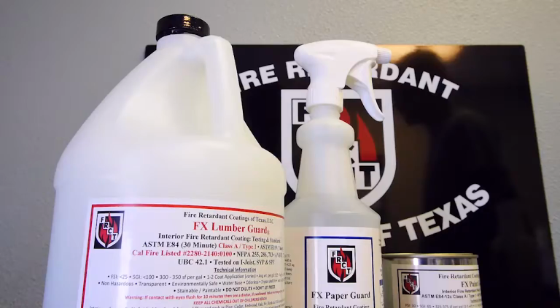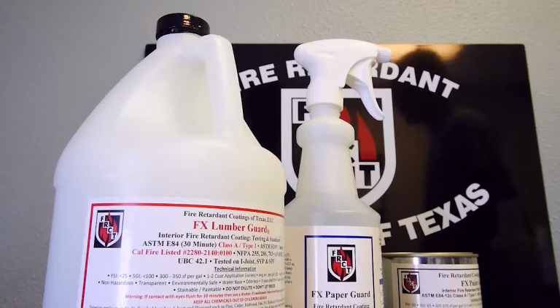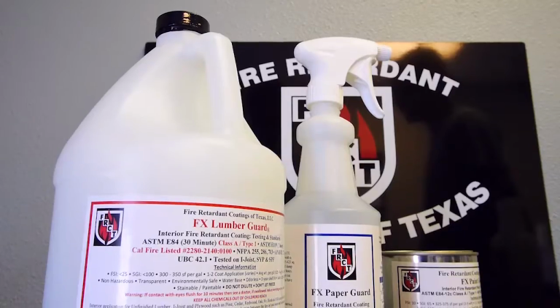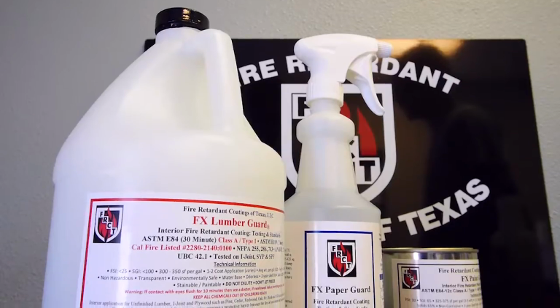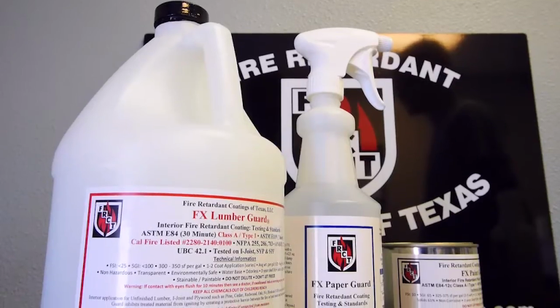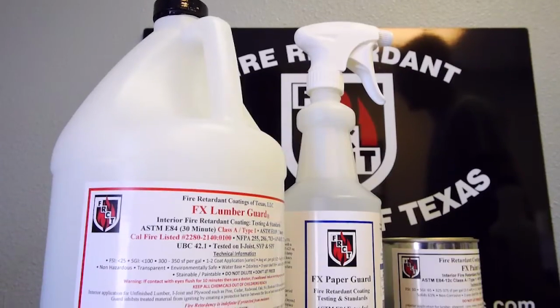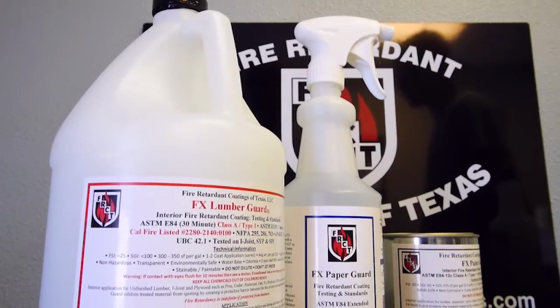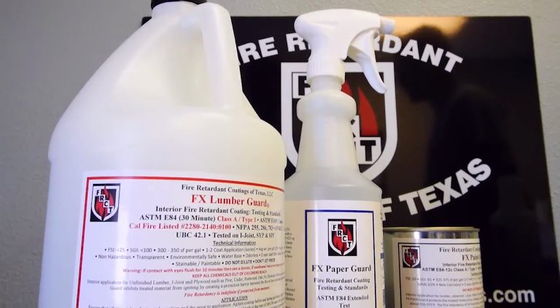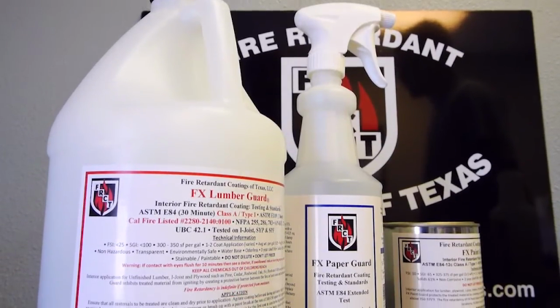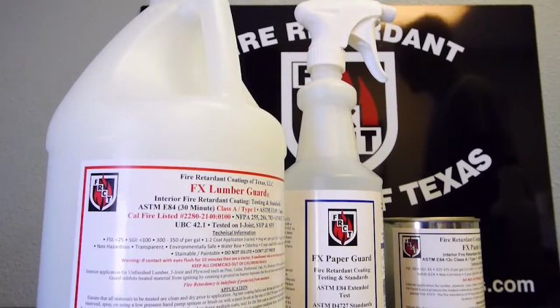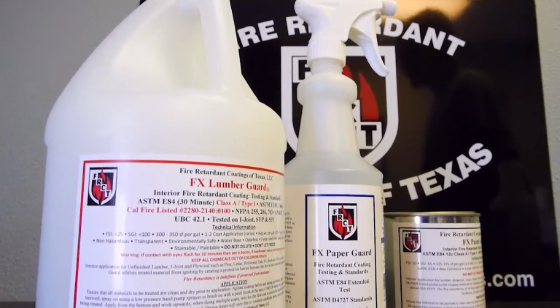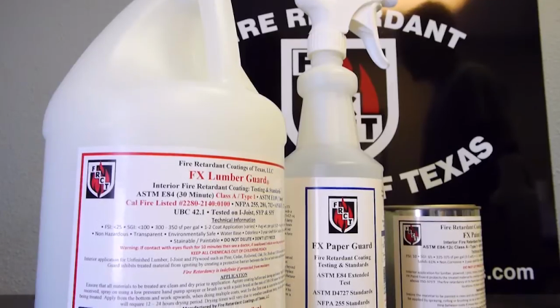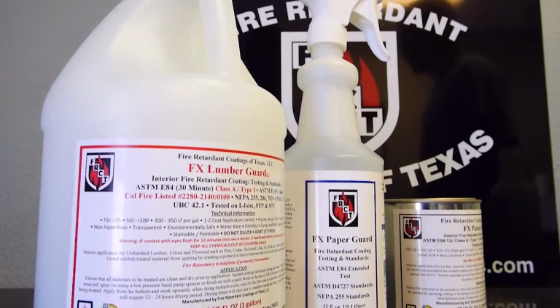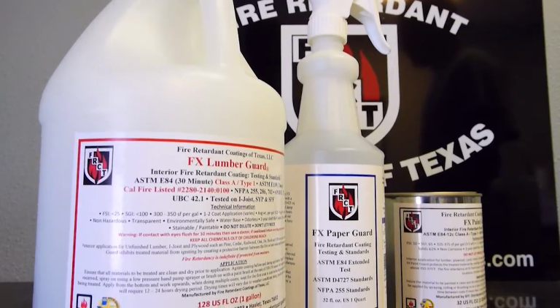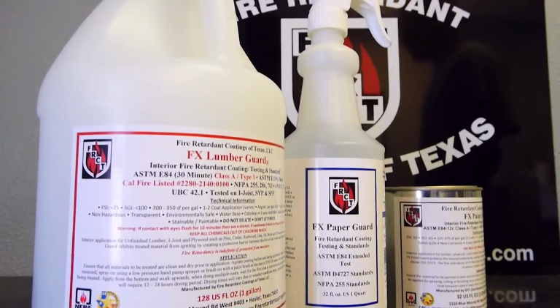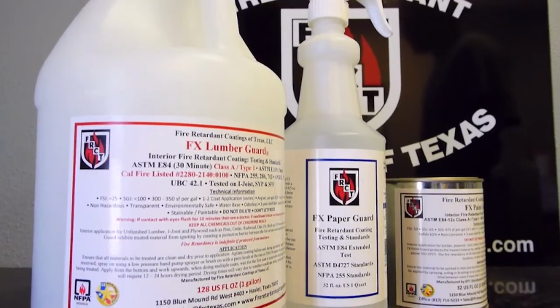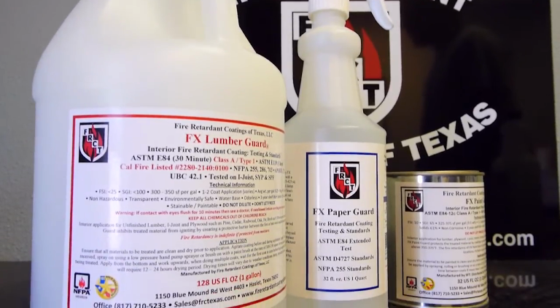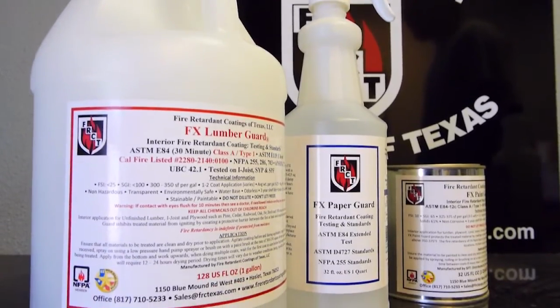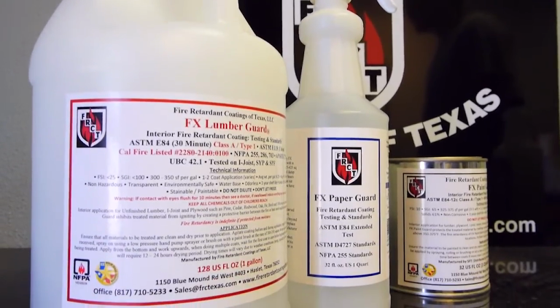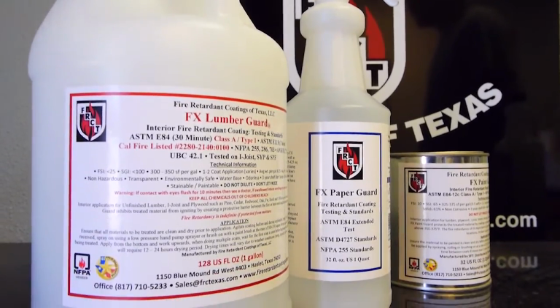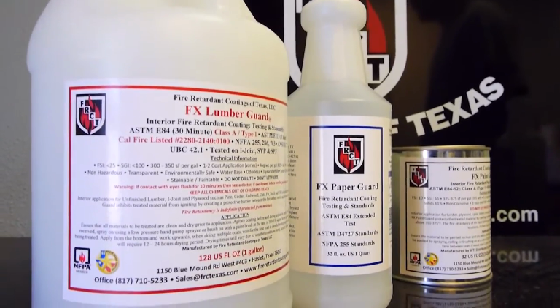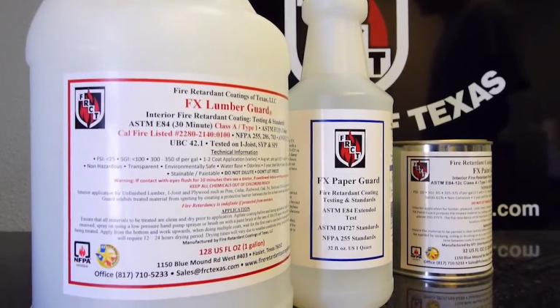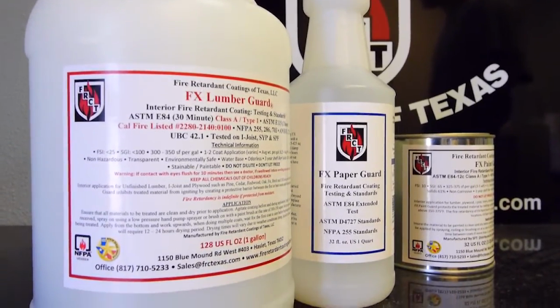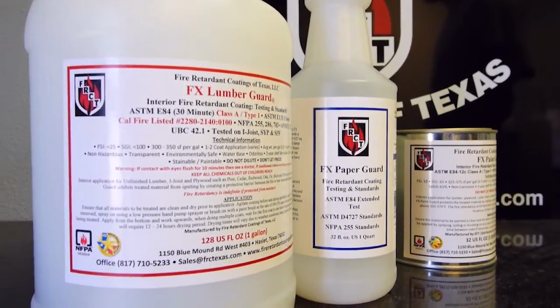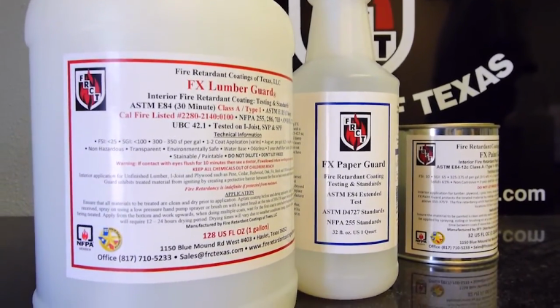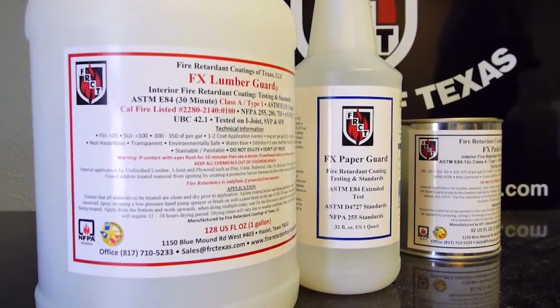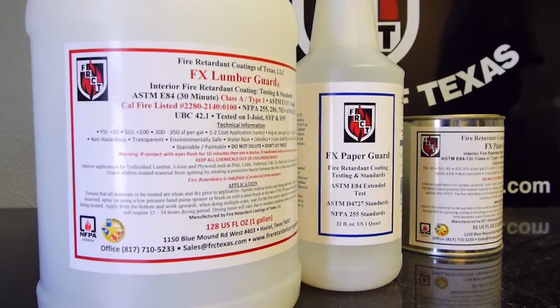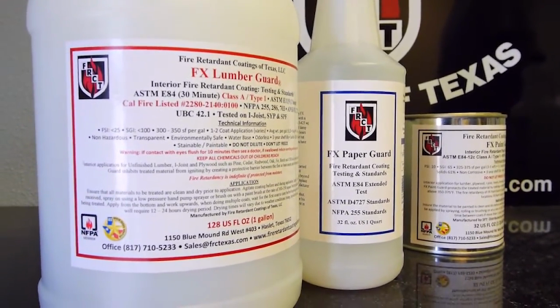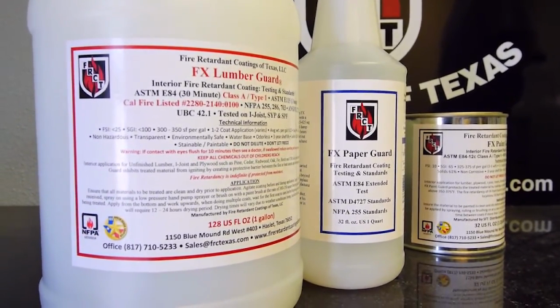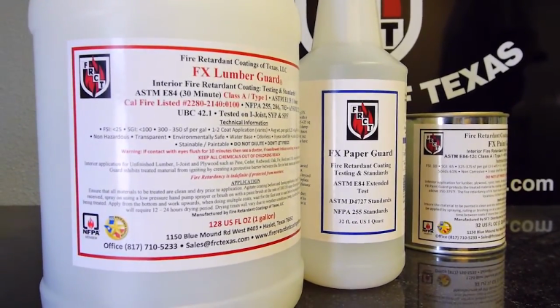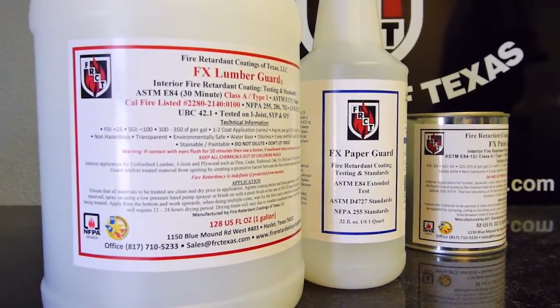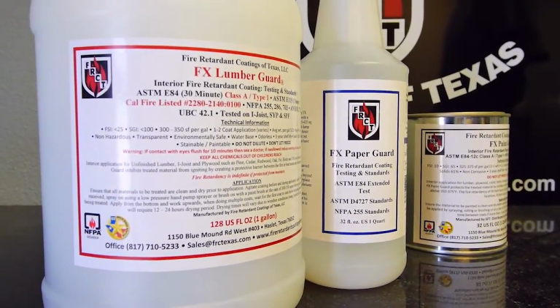Whatever product you buy, check the testing, check their paperwork, and check their credentials.